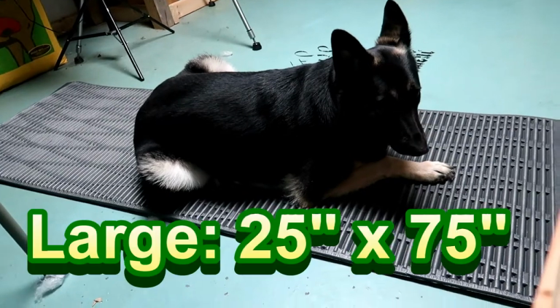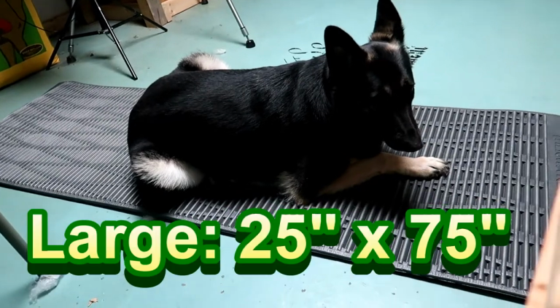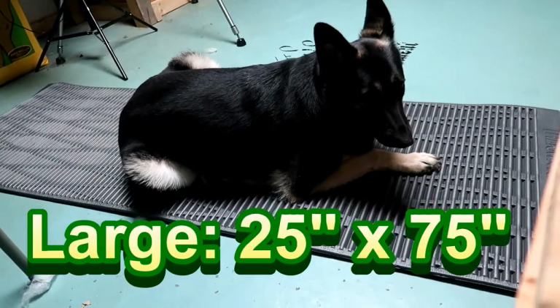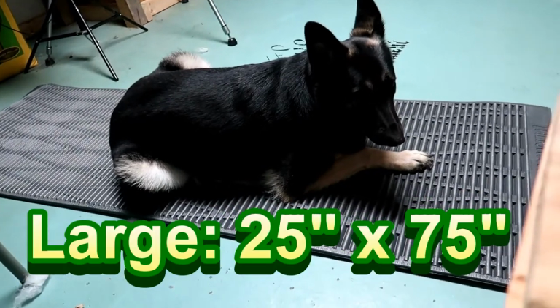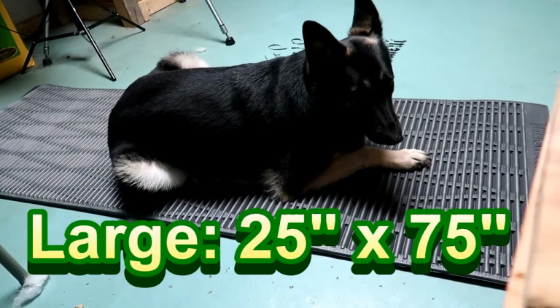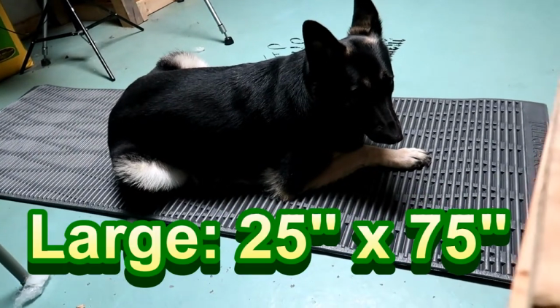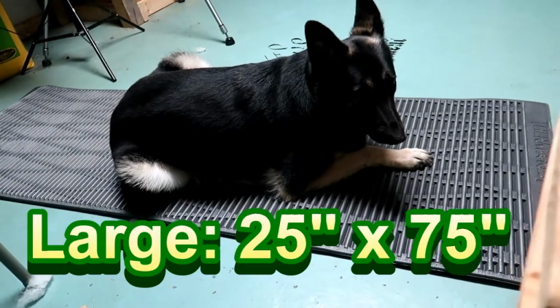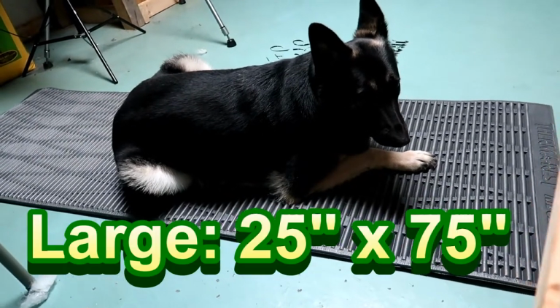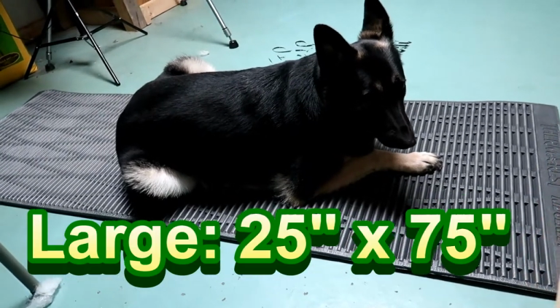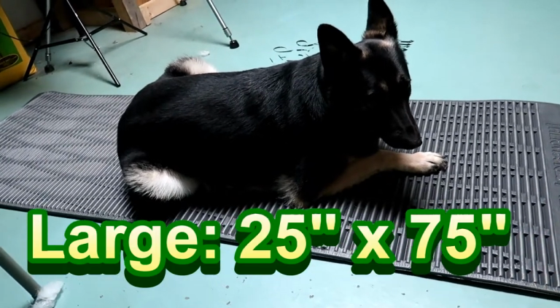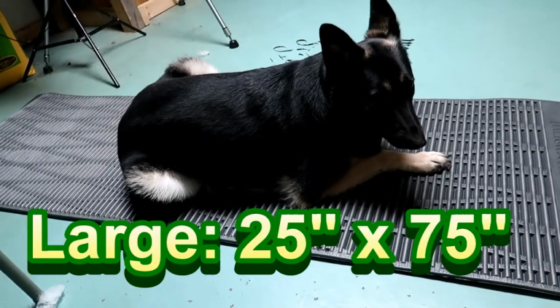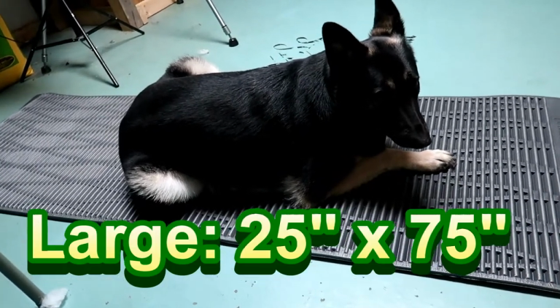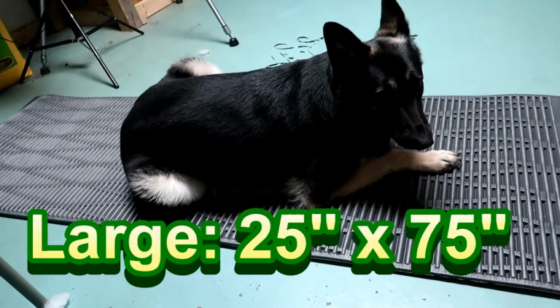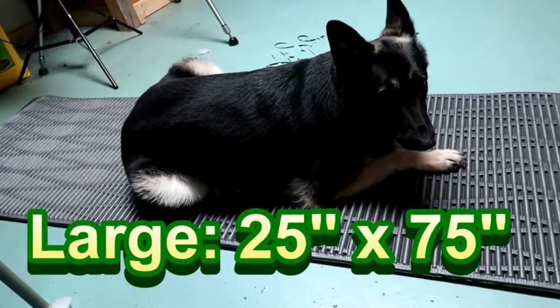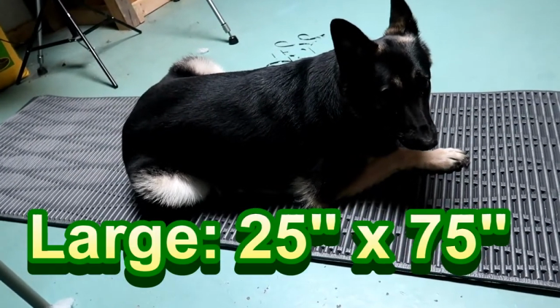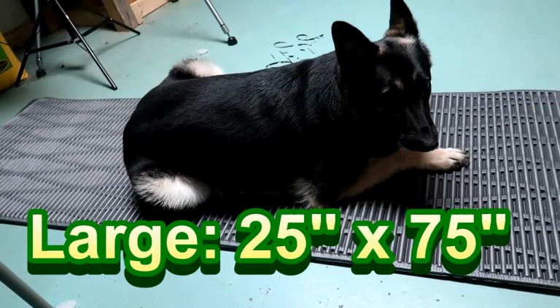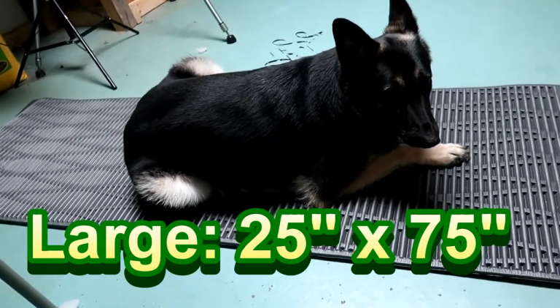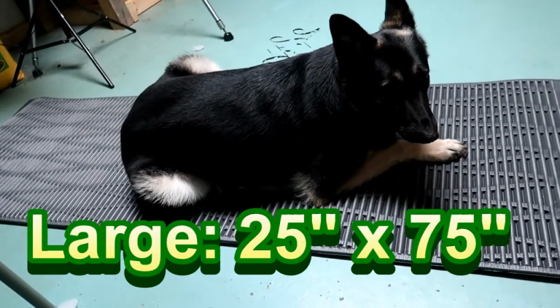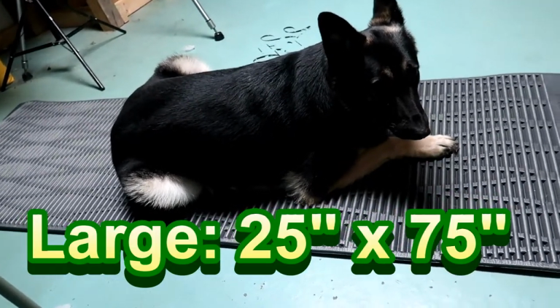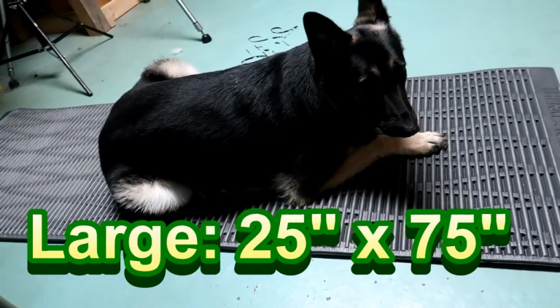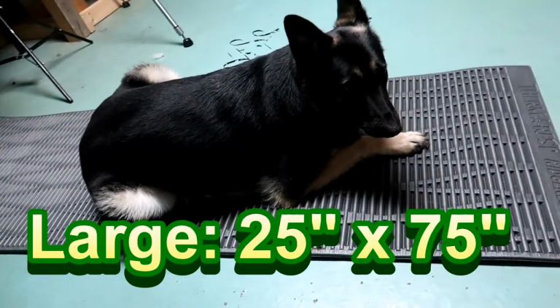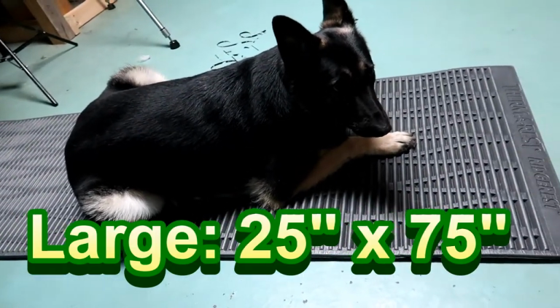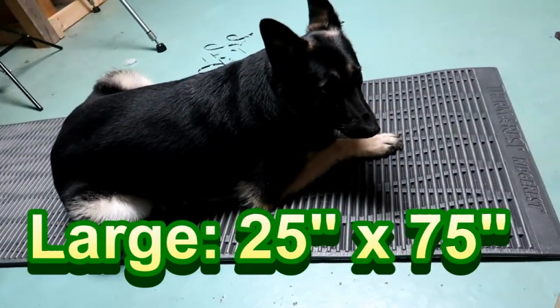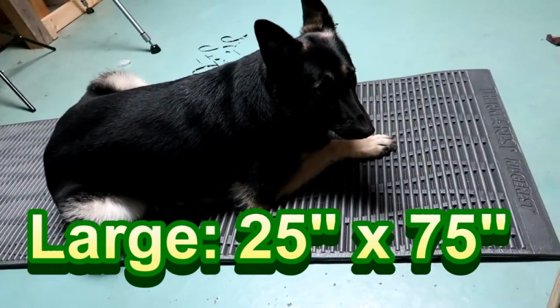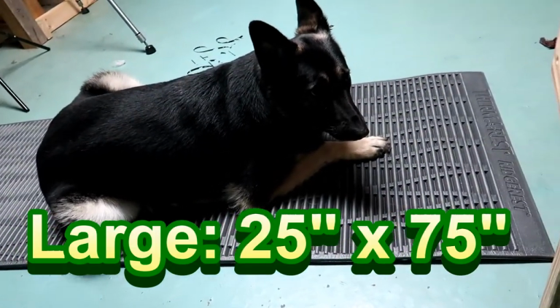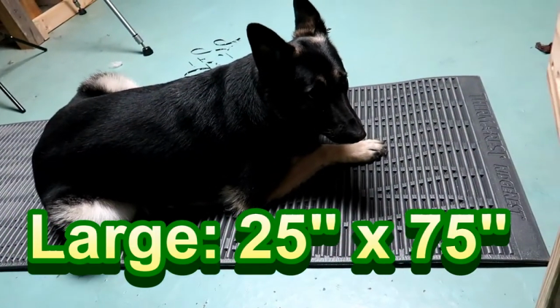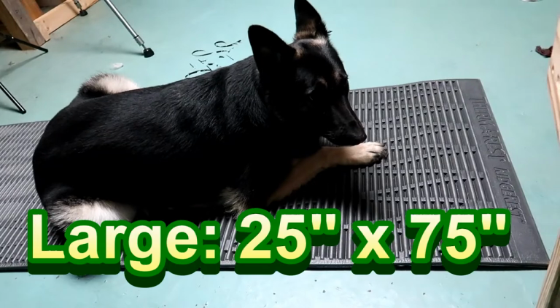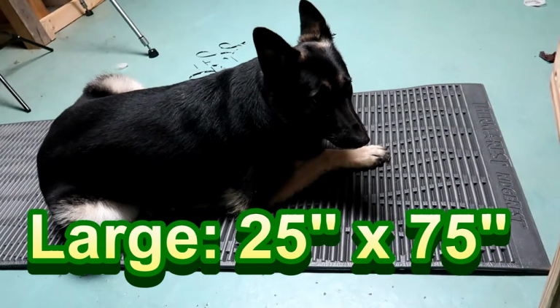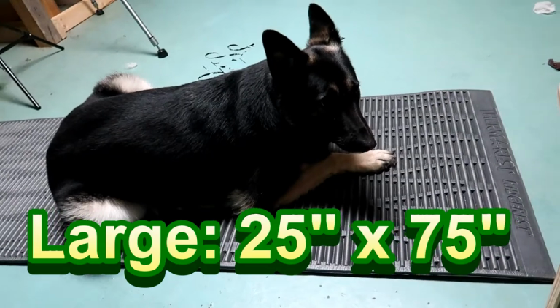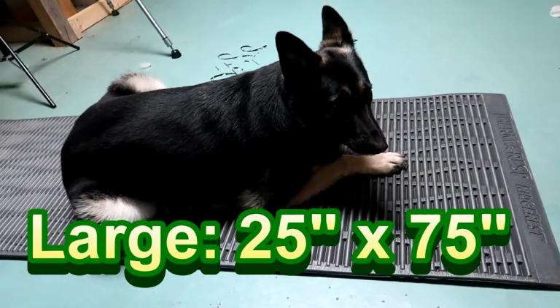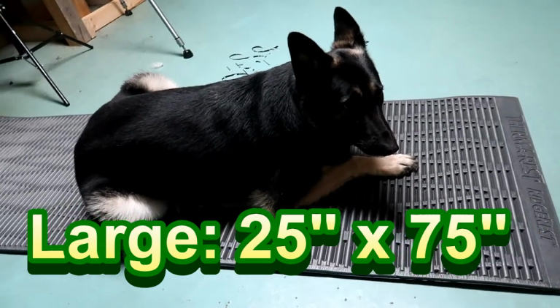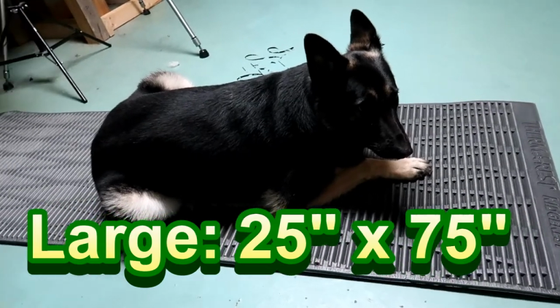It's super light. This is the biggest one you can buy — I actually bought the large.